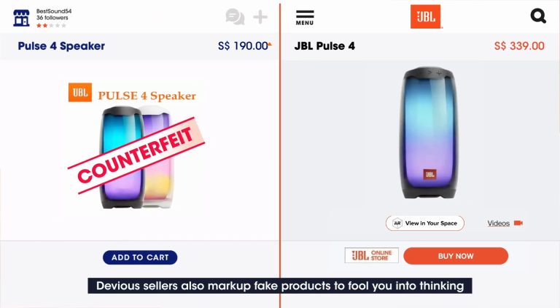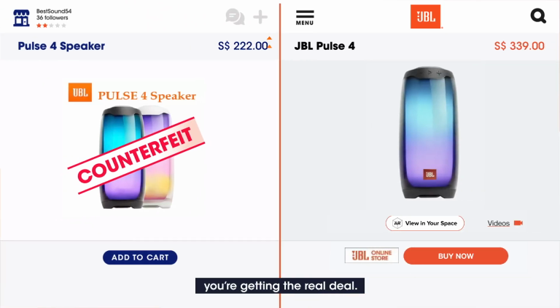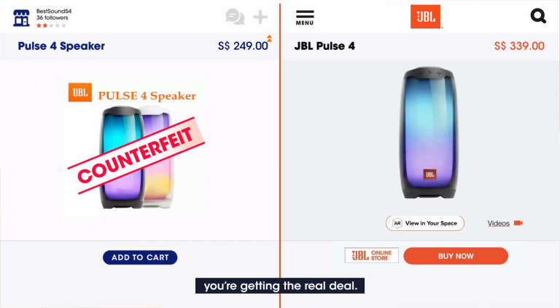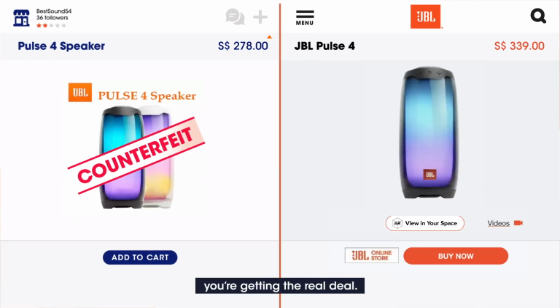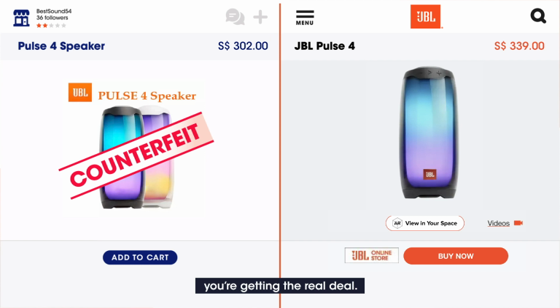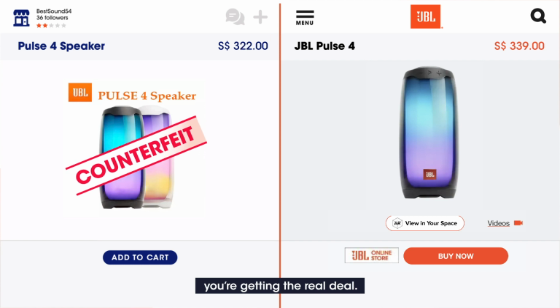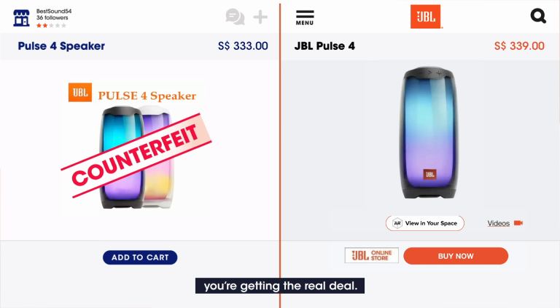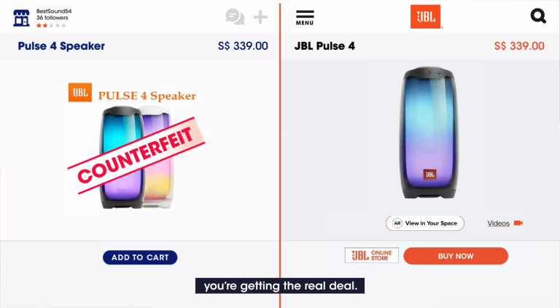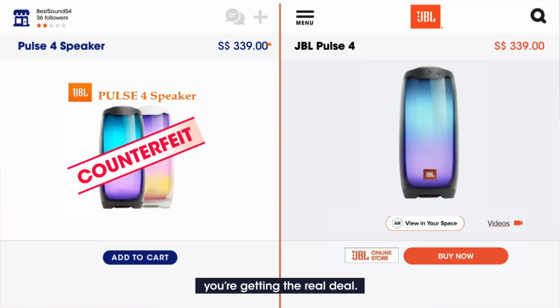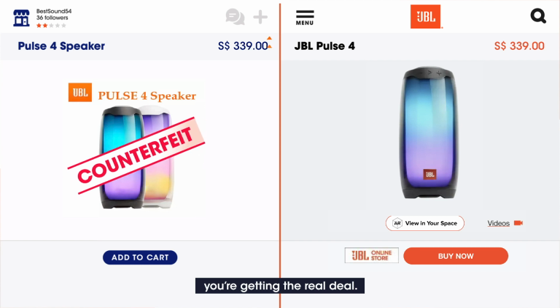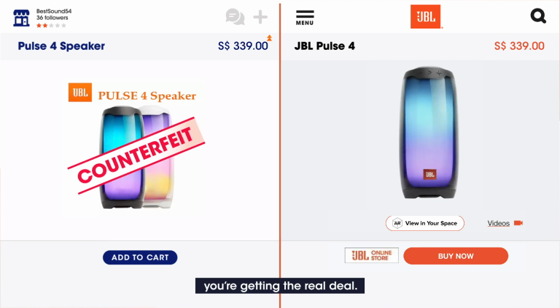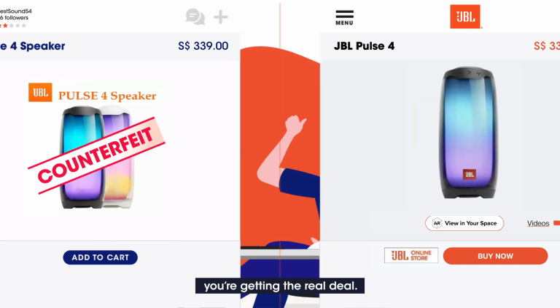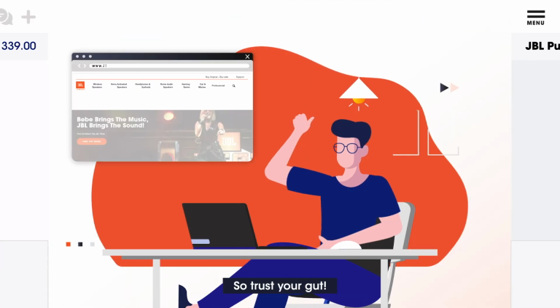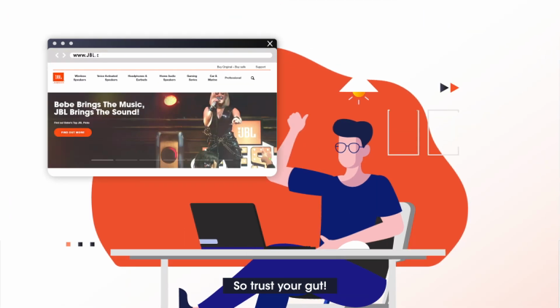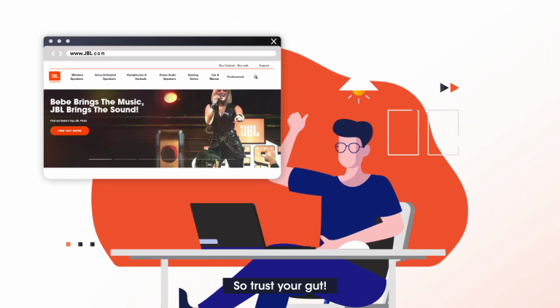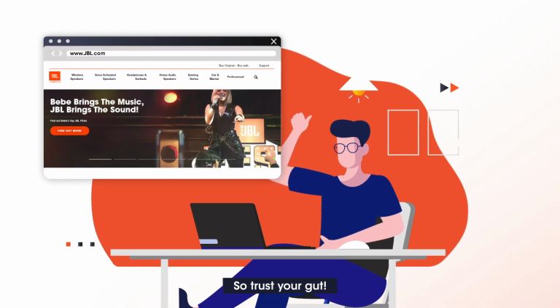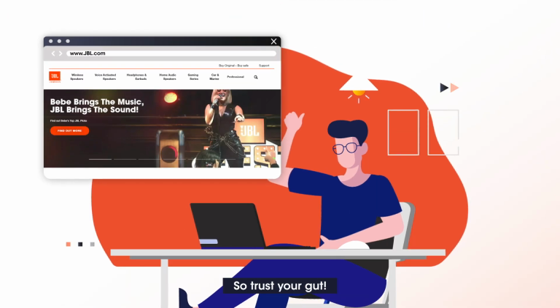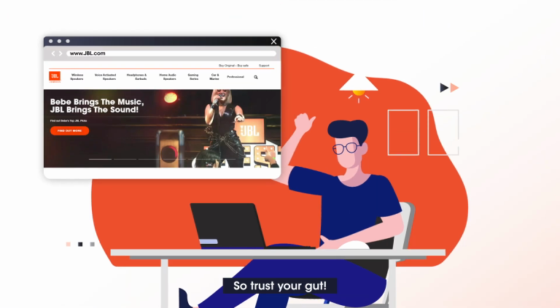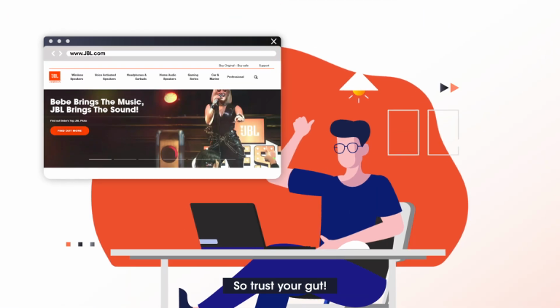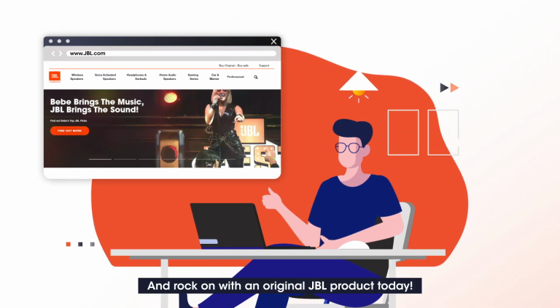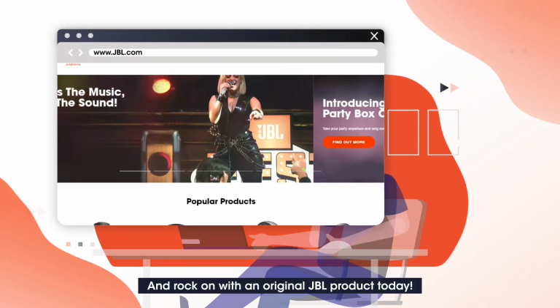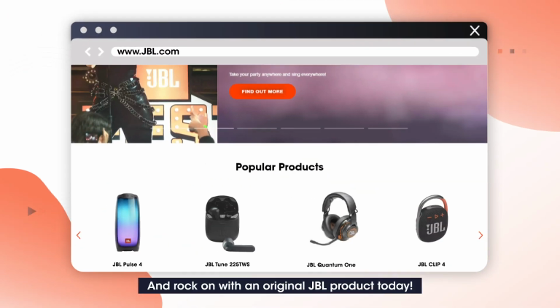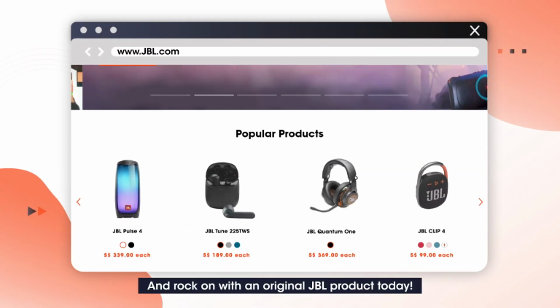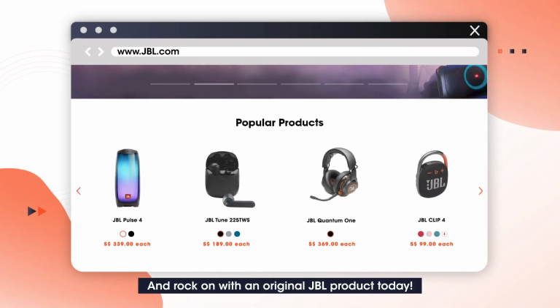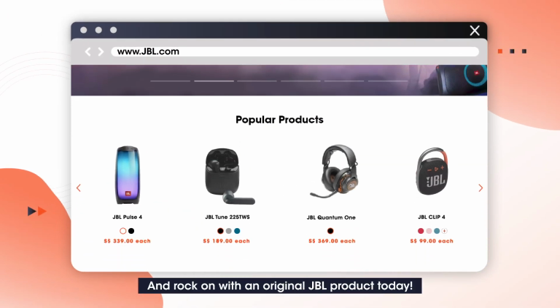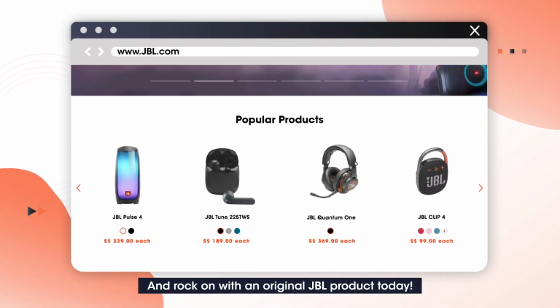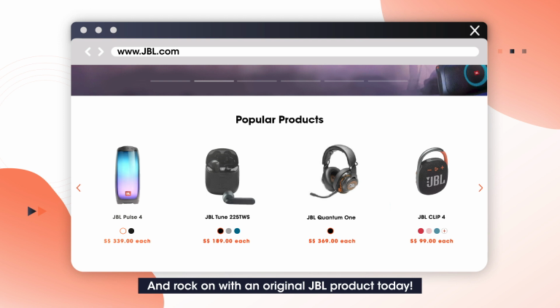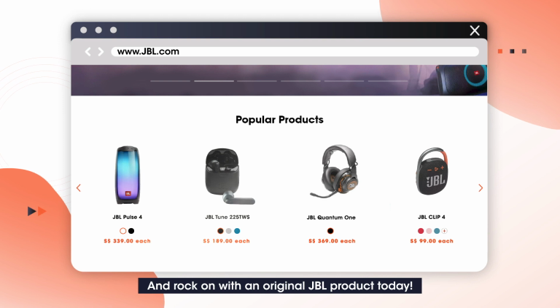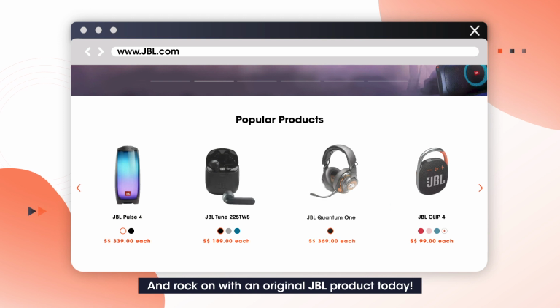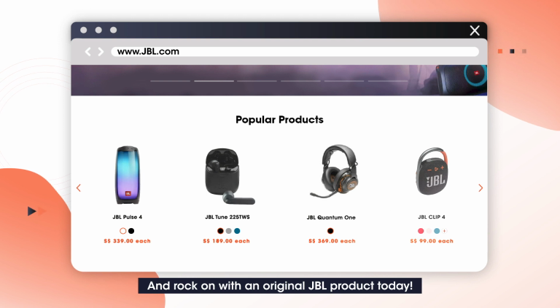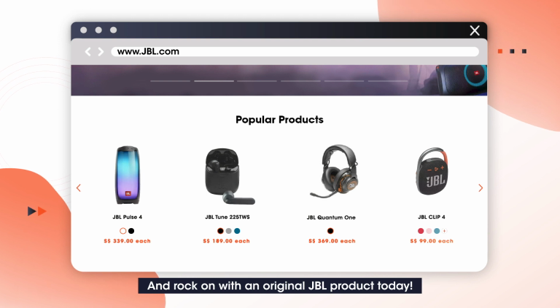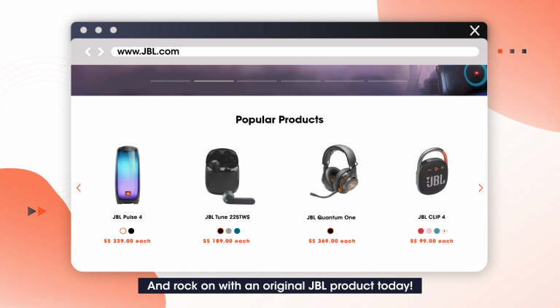So trust your gut and rock on with an original JBL product today.